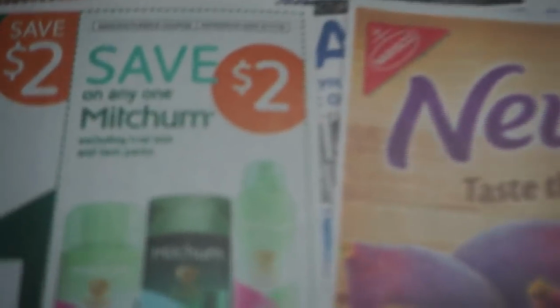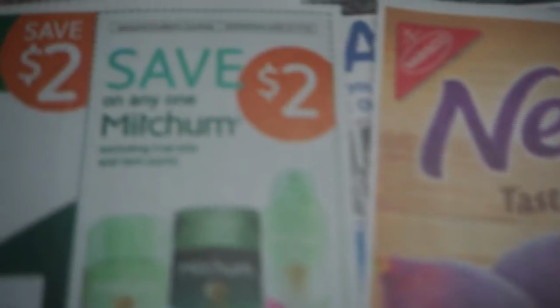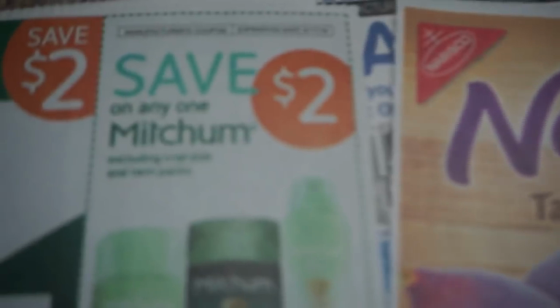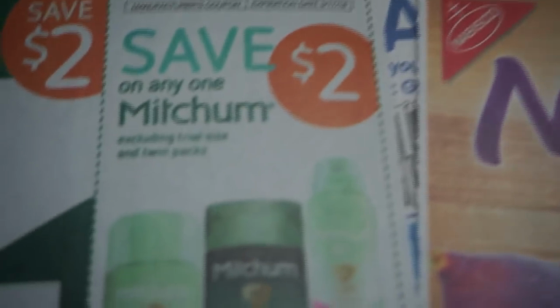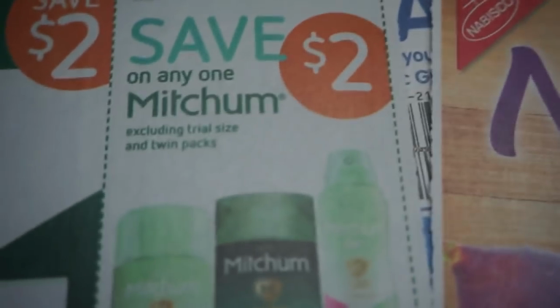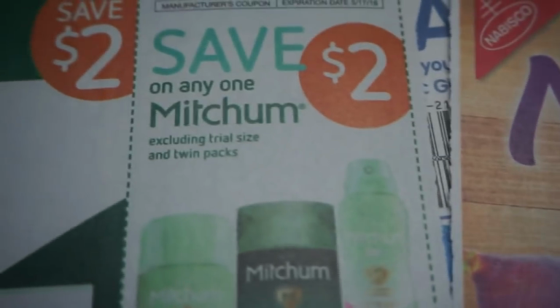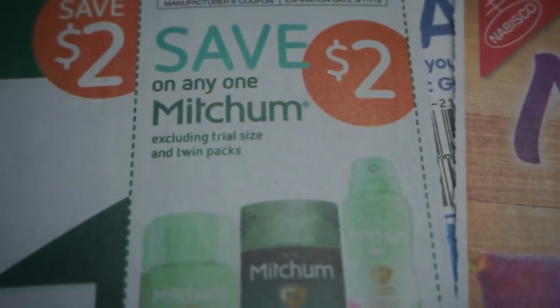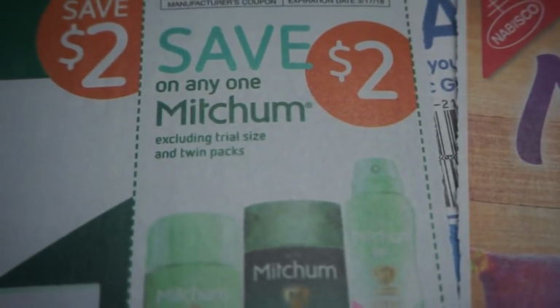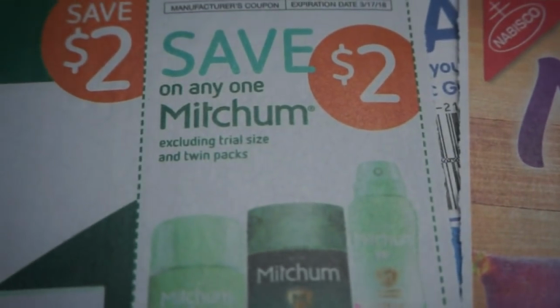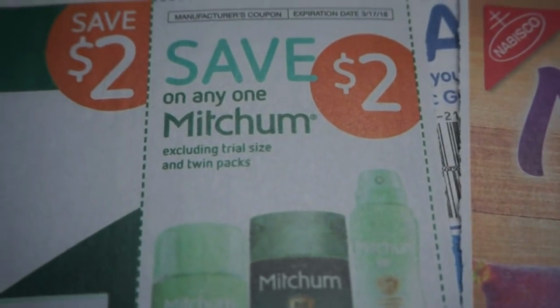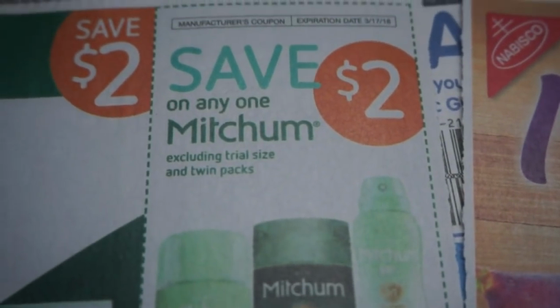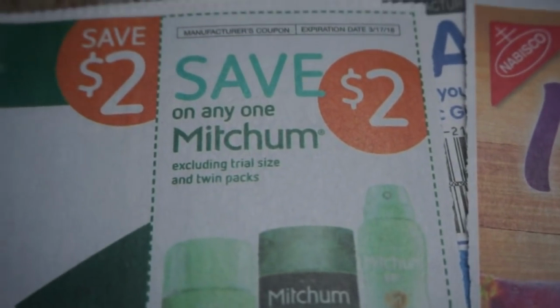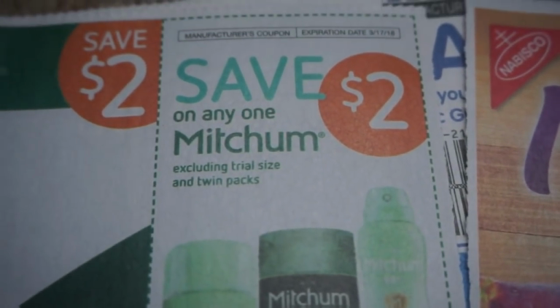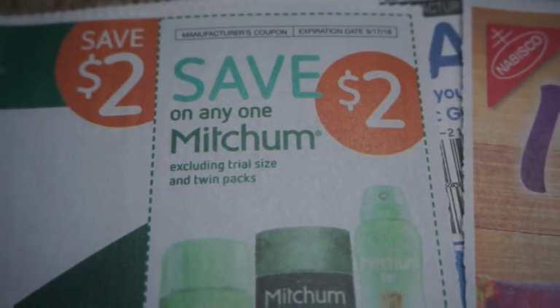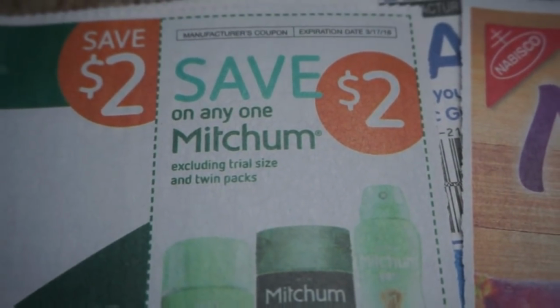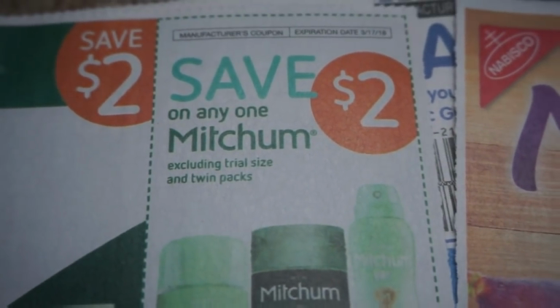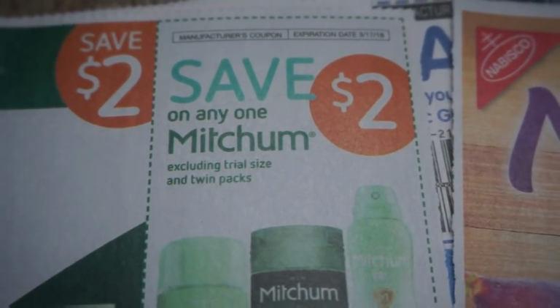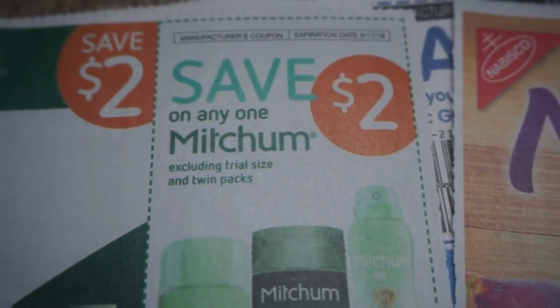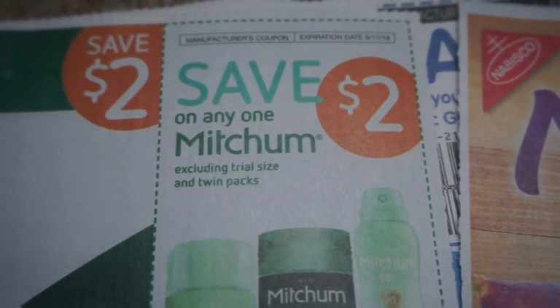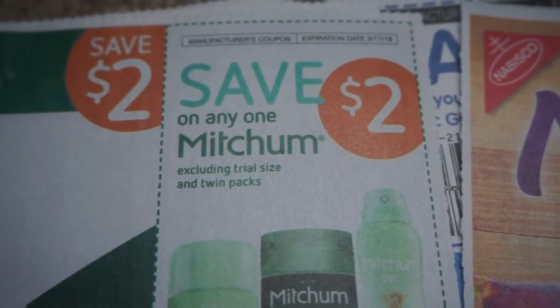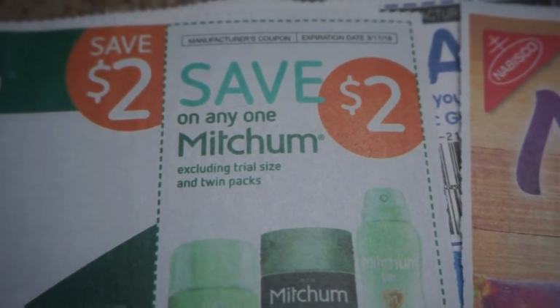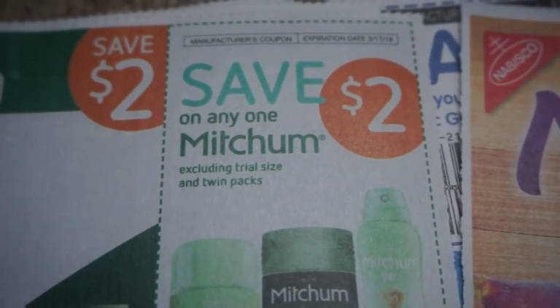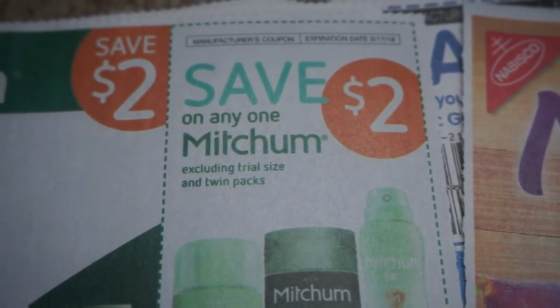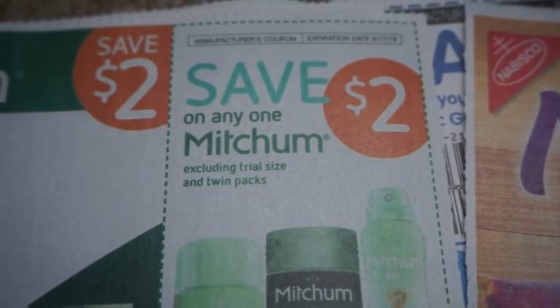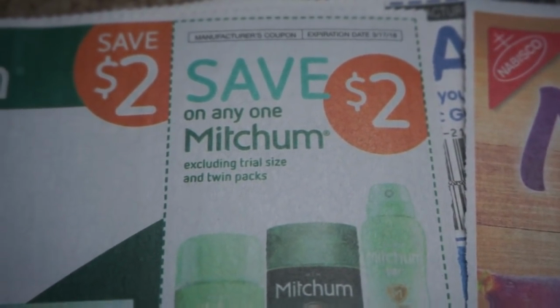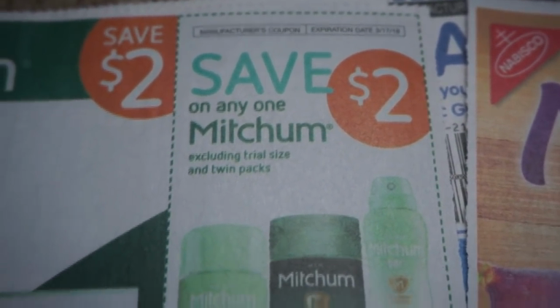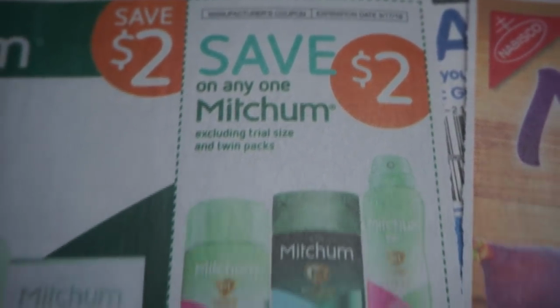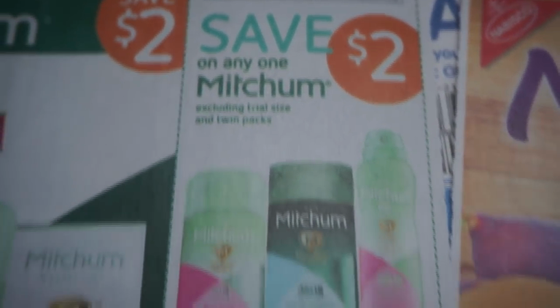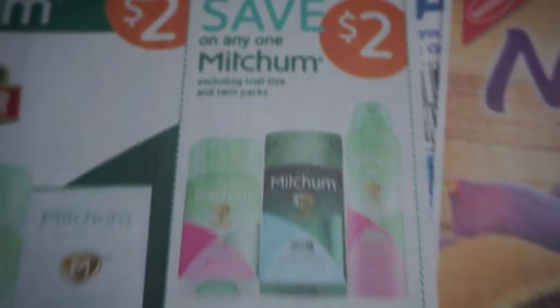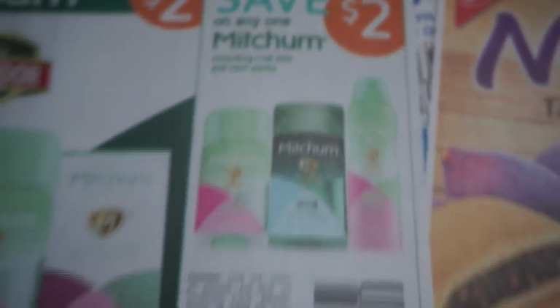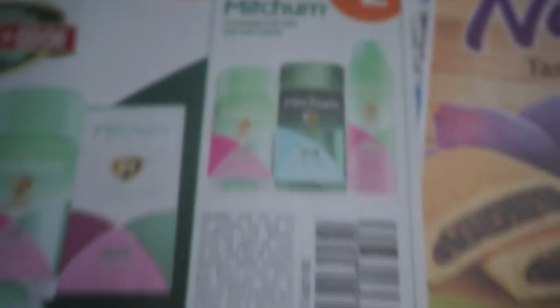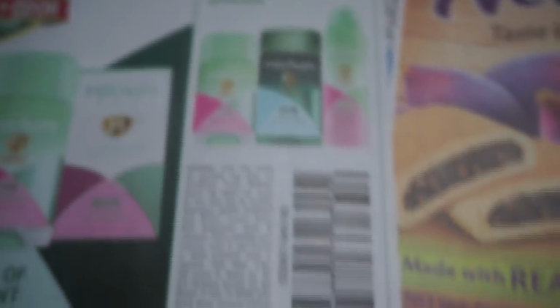There is our Mitchum $2 off one. You can grab these at CVS for 99 cents this week — good deal.